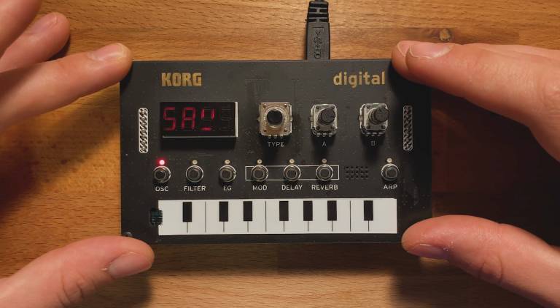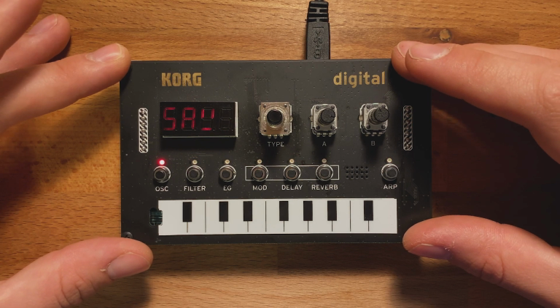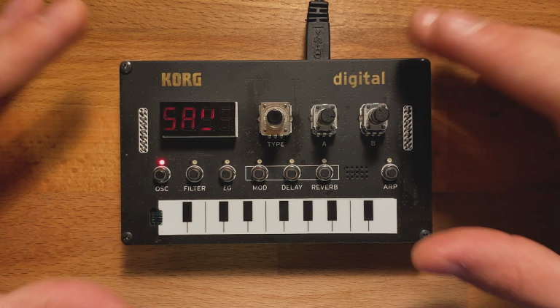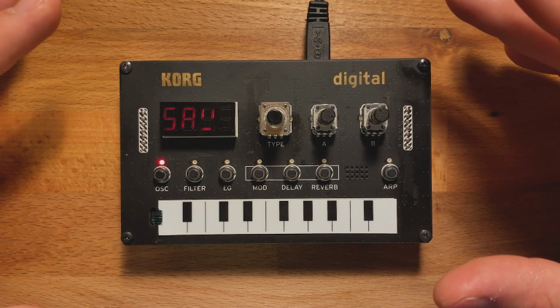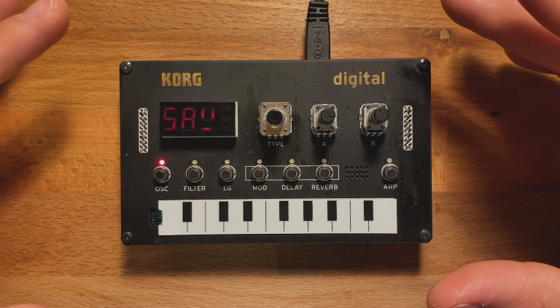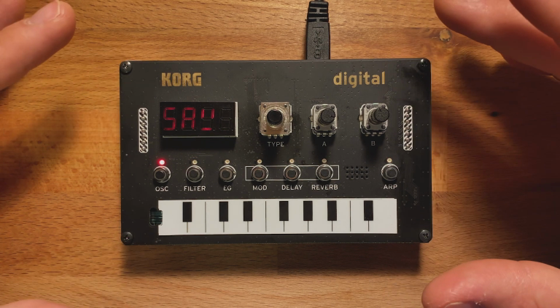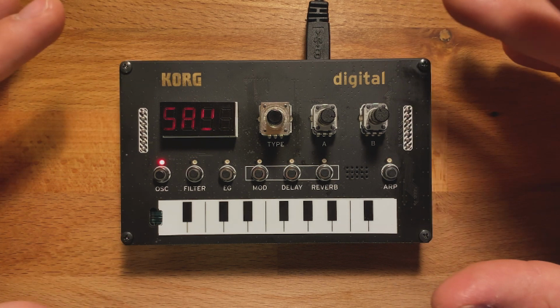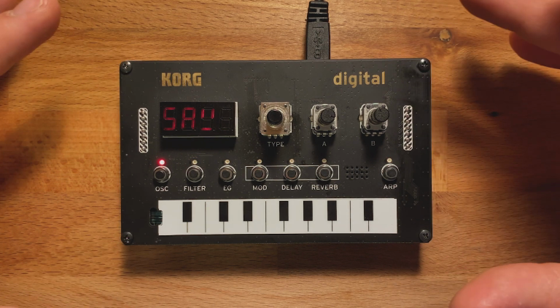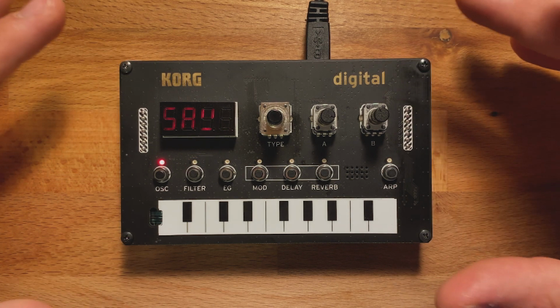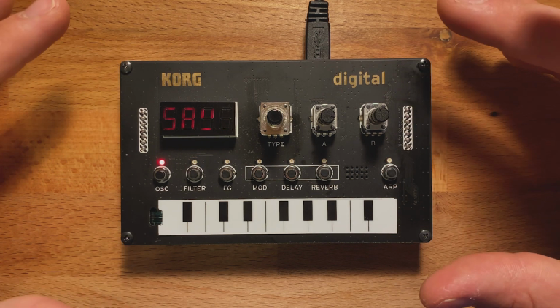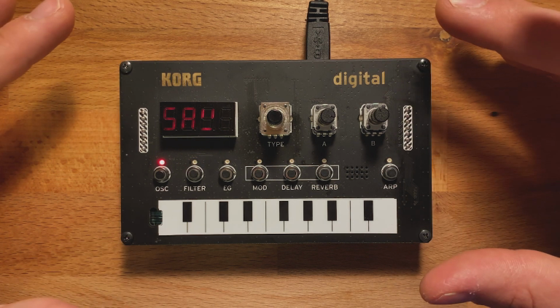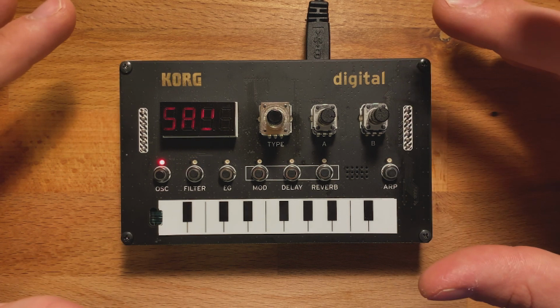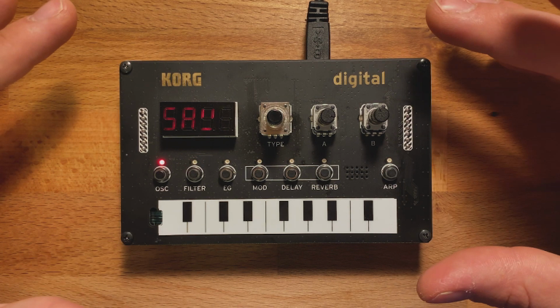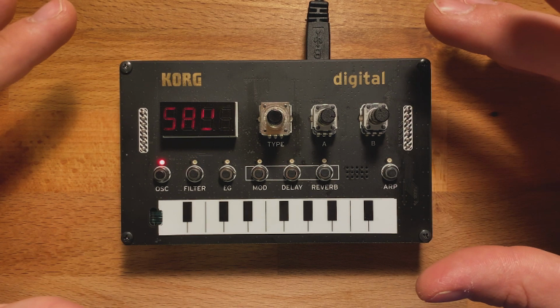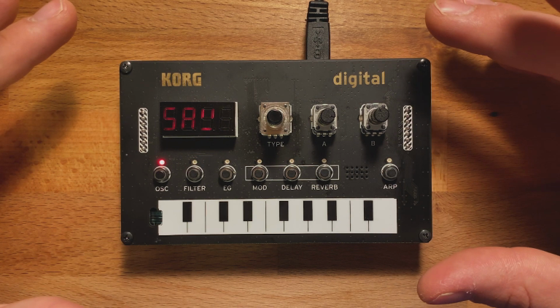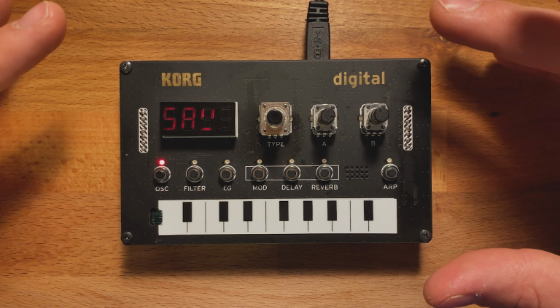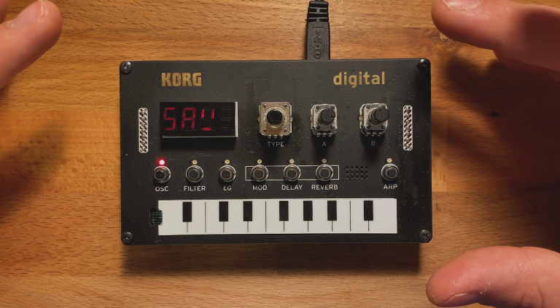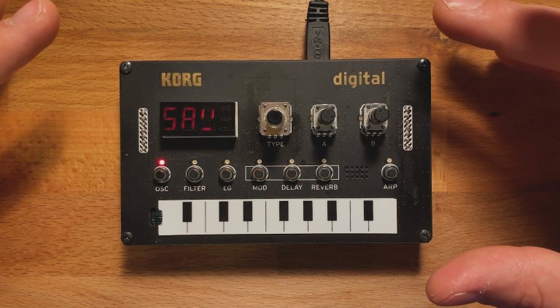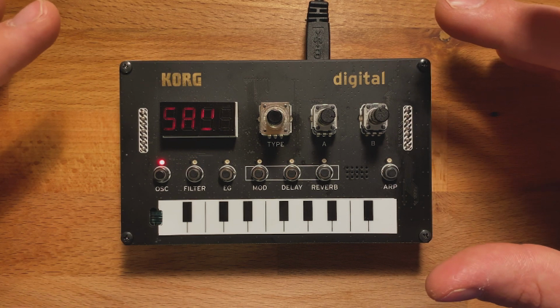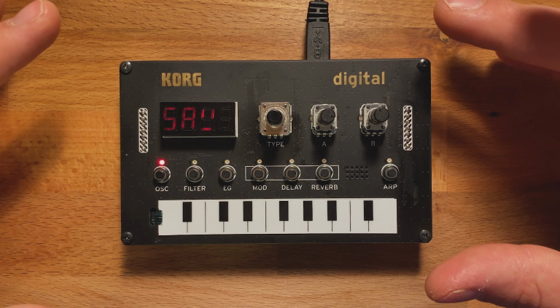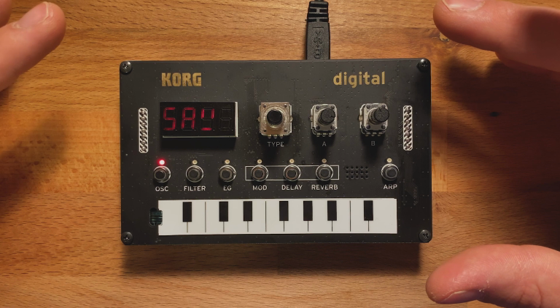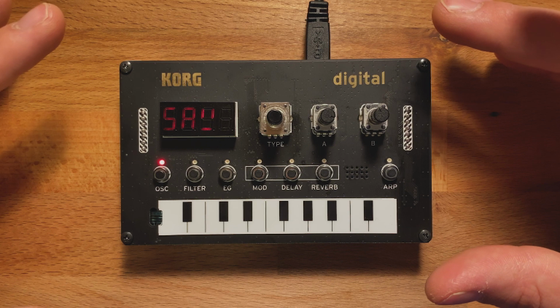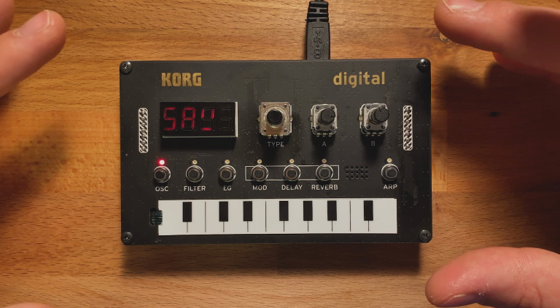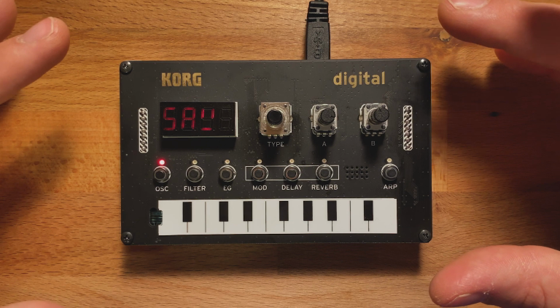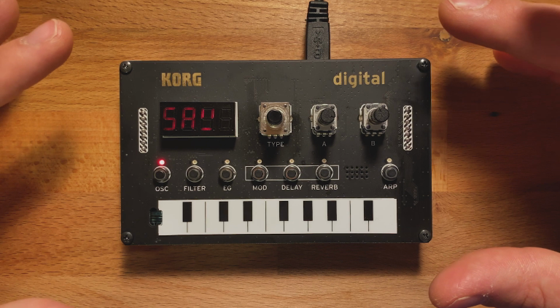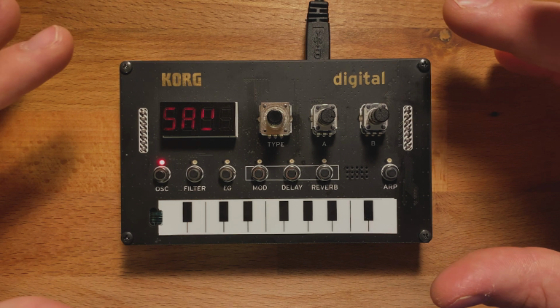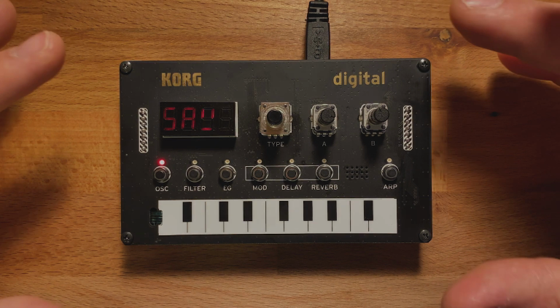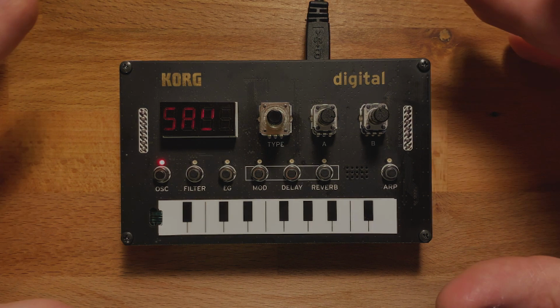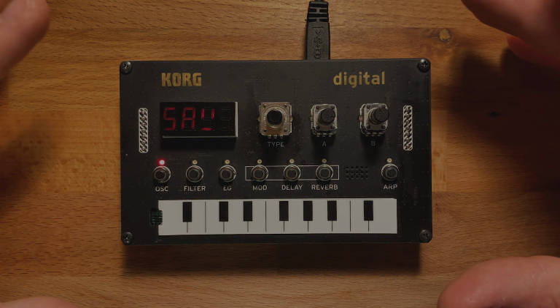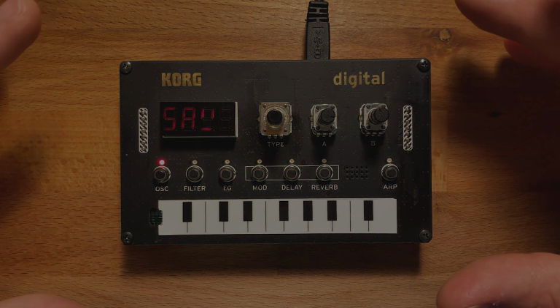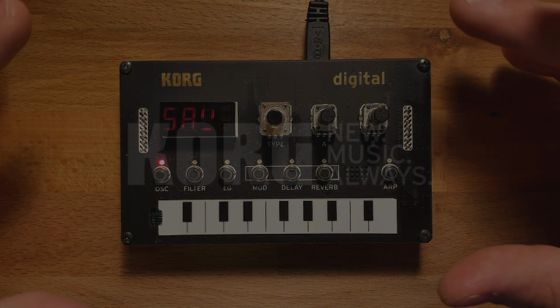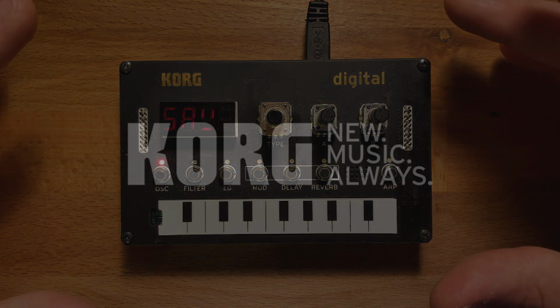So, that's all there is to it. You have an NTS-1 updated to the latest firmware.